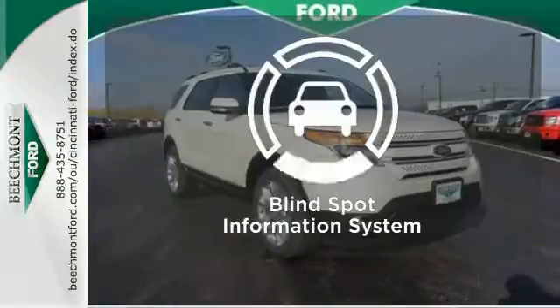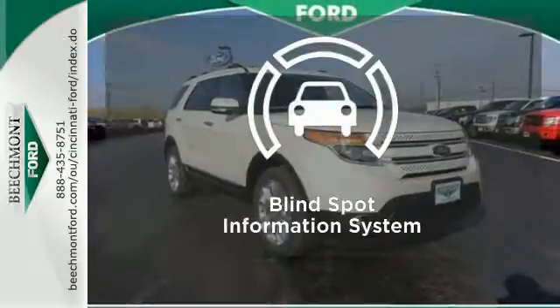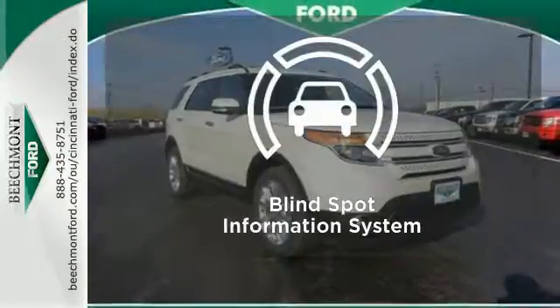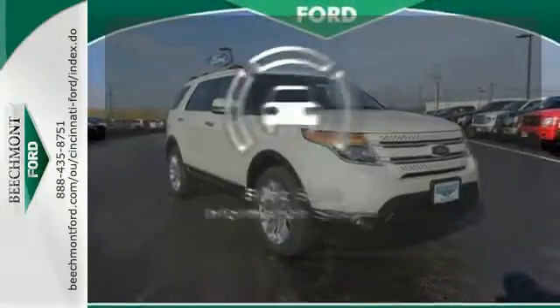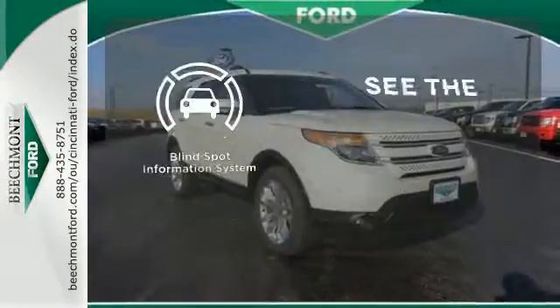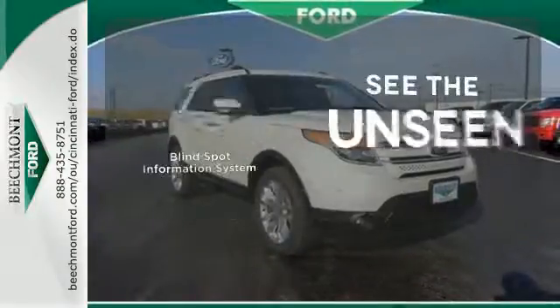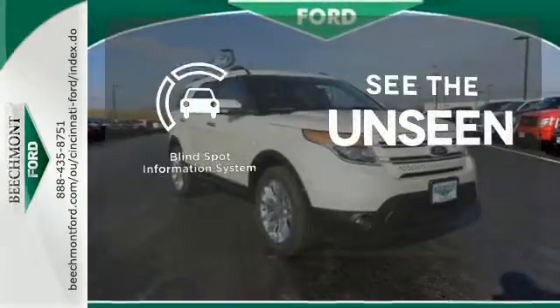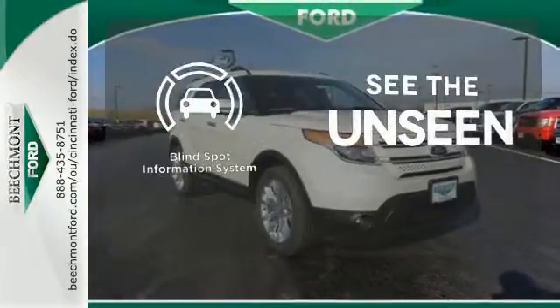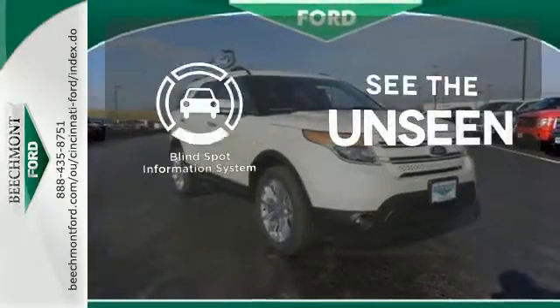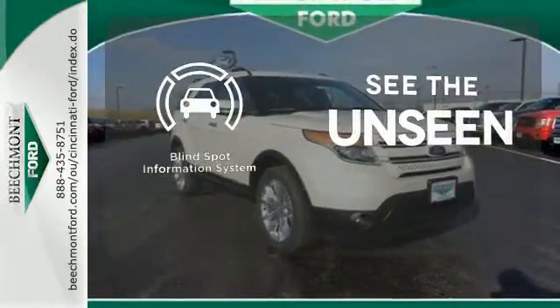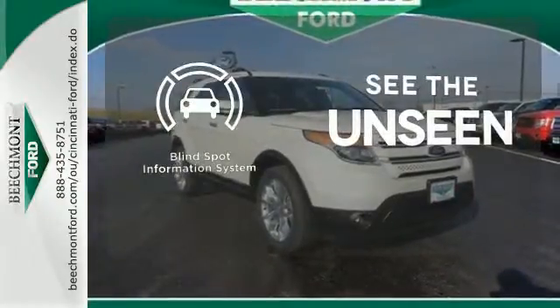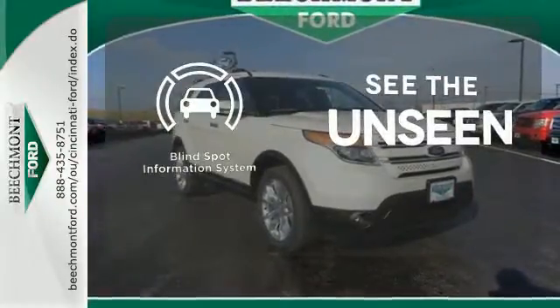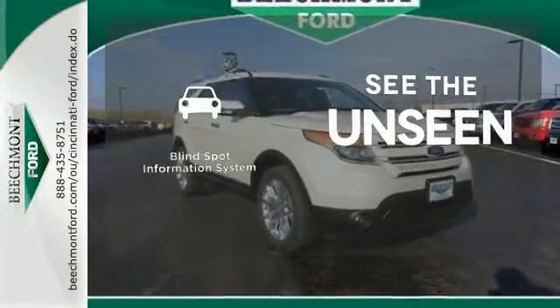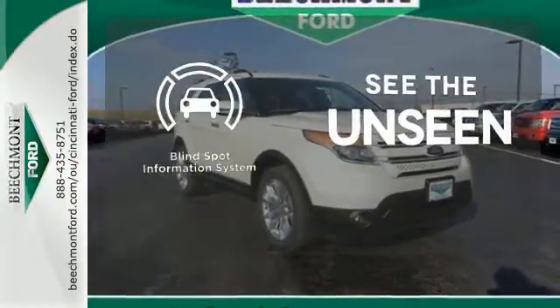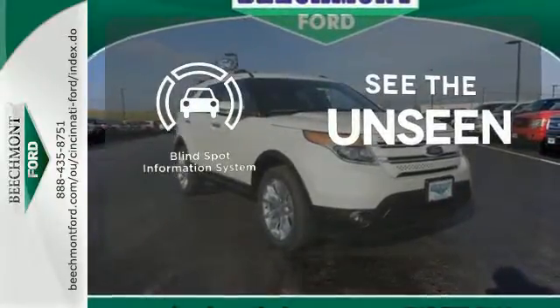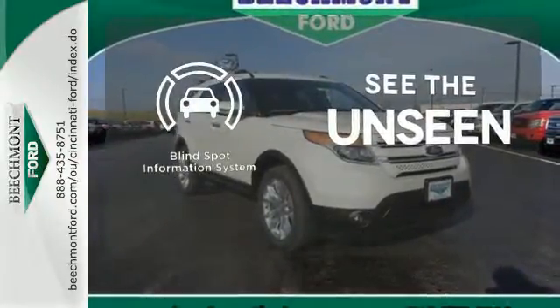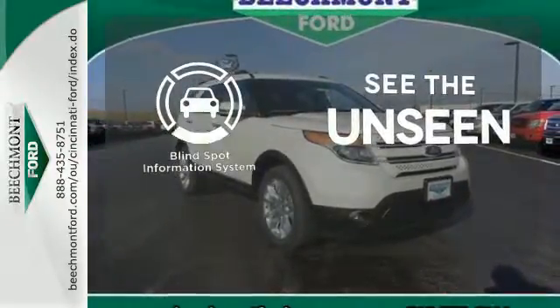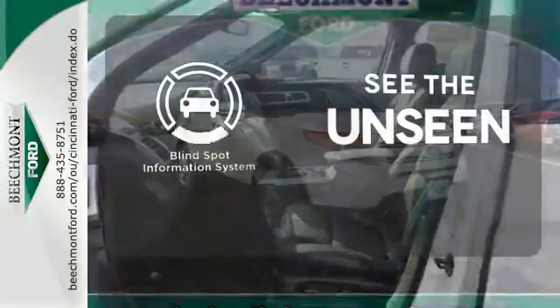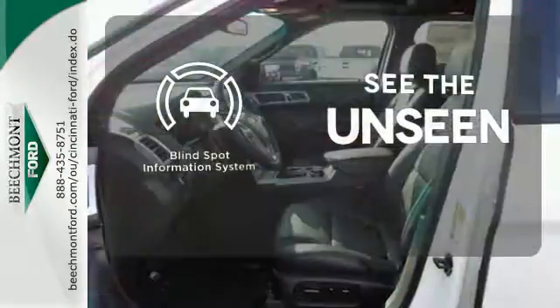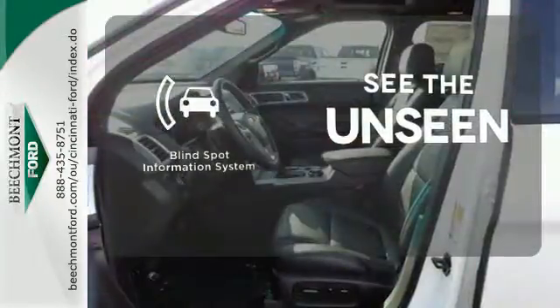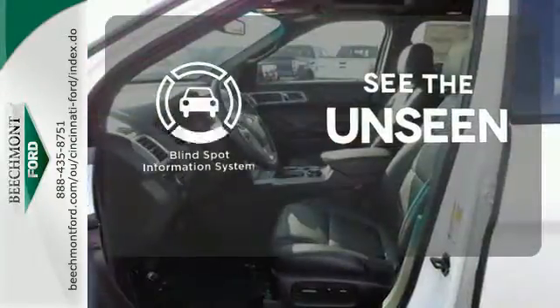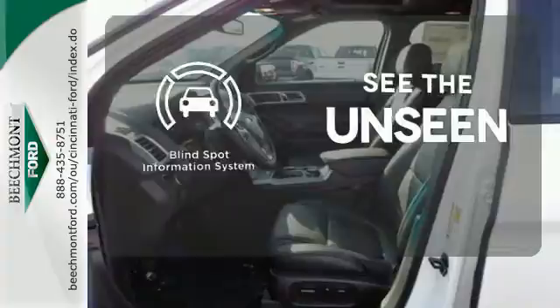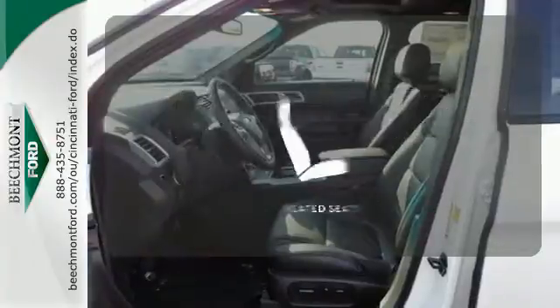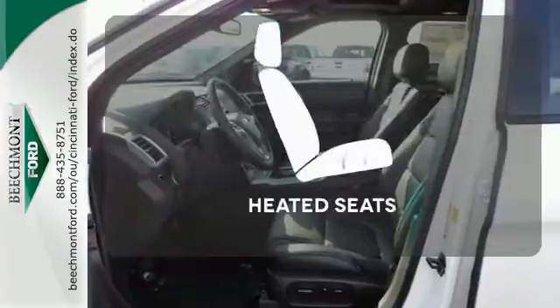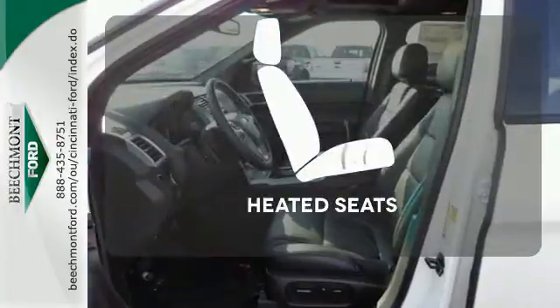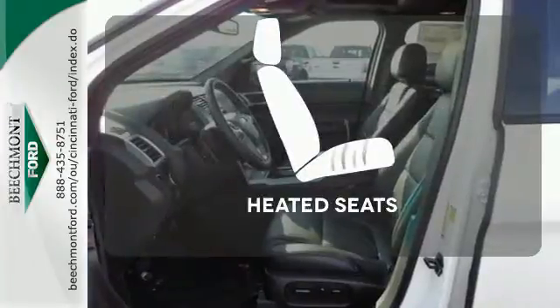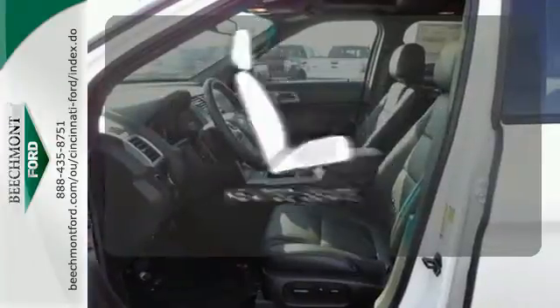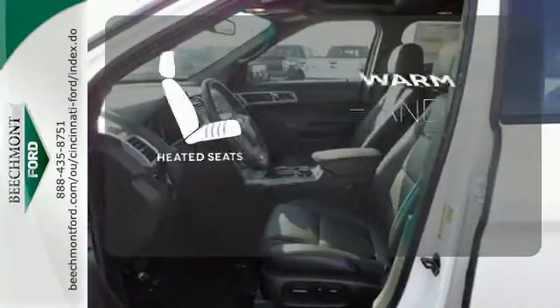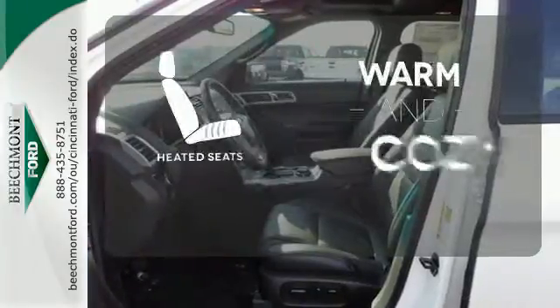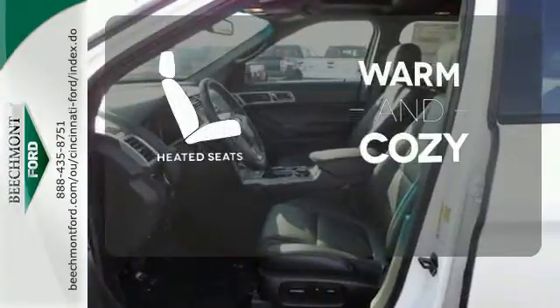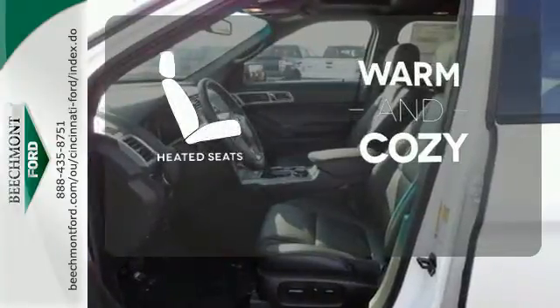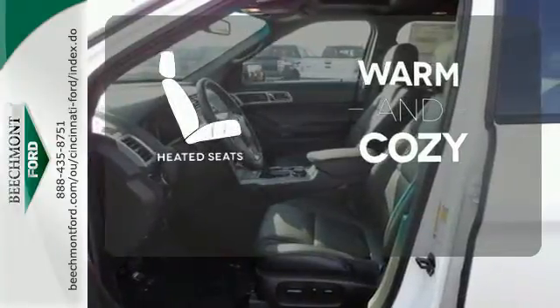Negotiating traffic has never been easier, thanks to the Blind Spot Indicator. Wrap yourself in the comfort of heated seats.